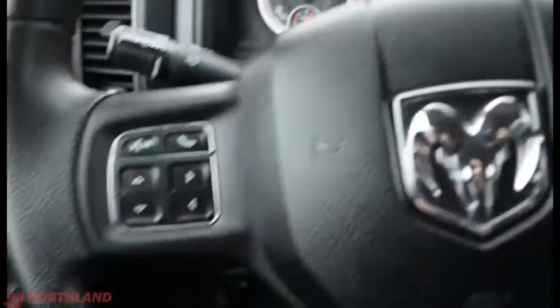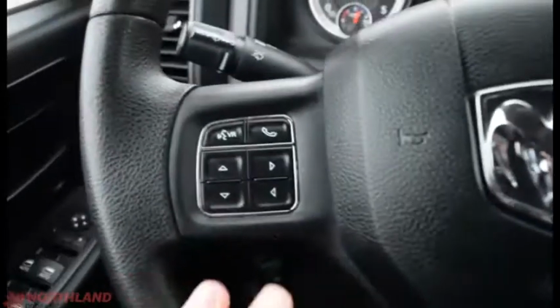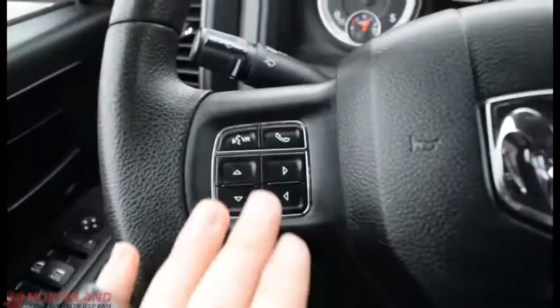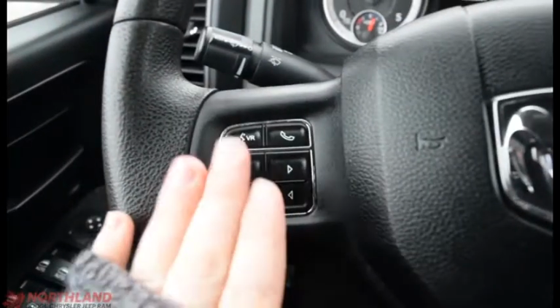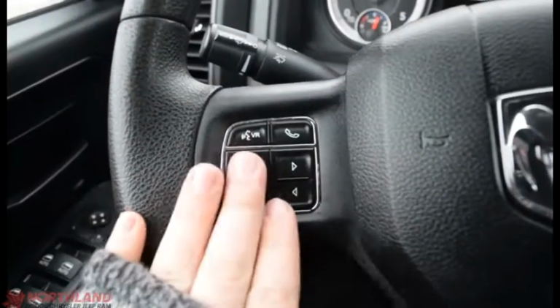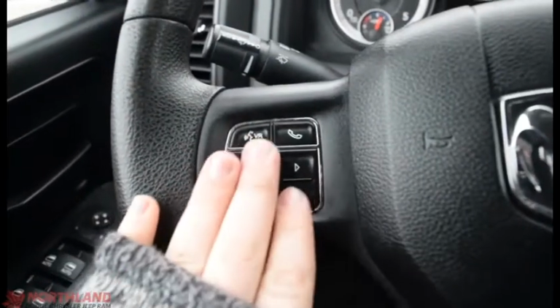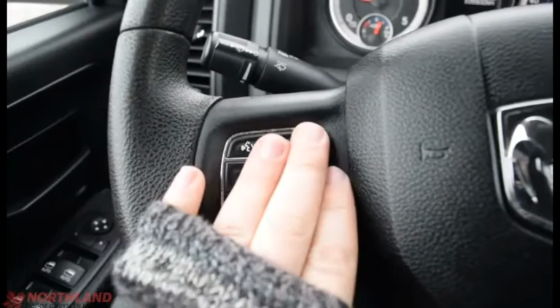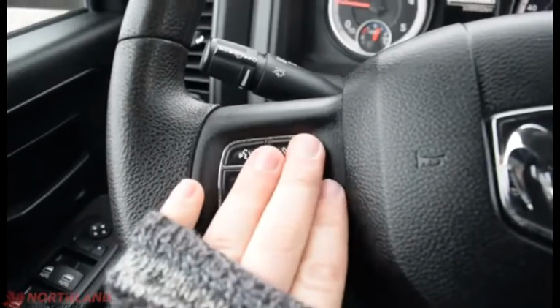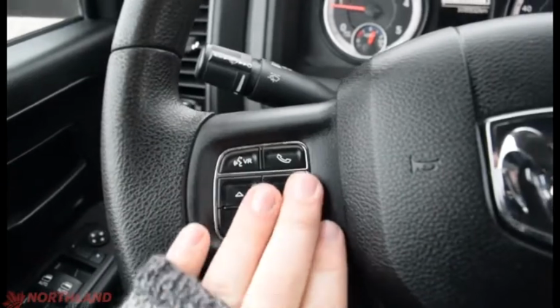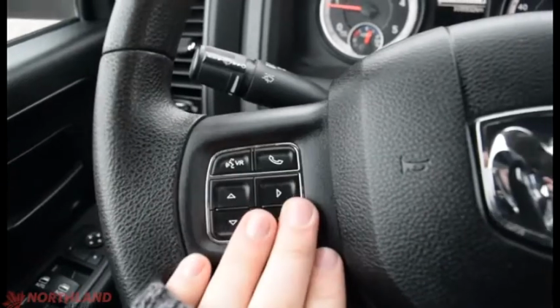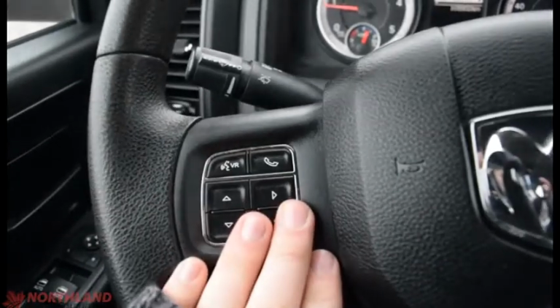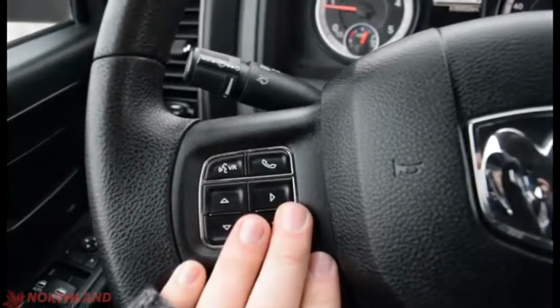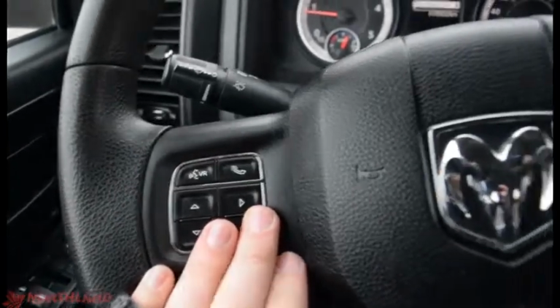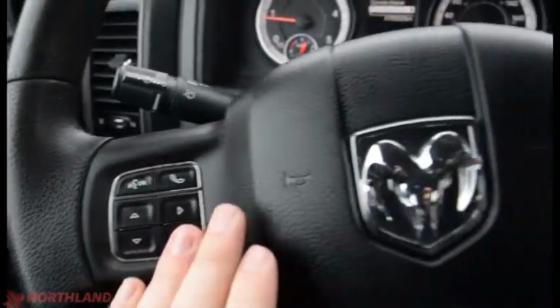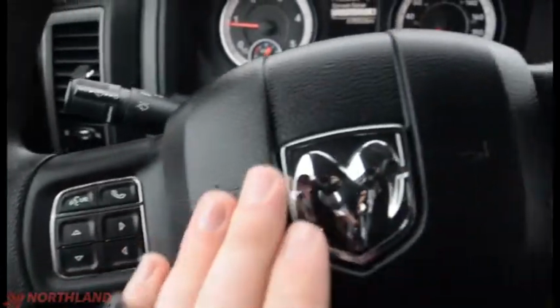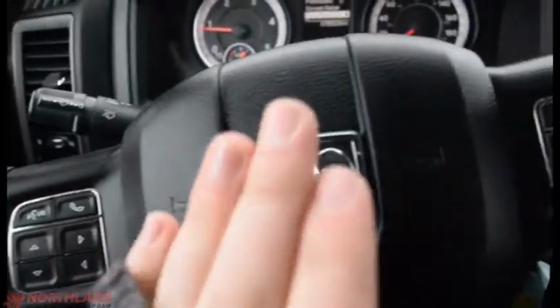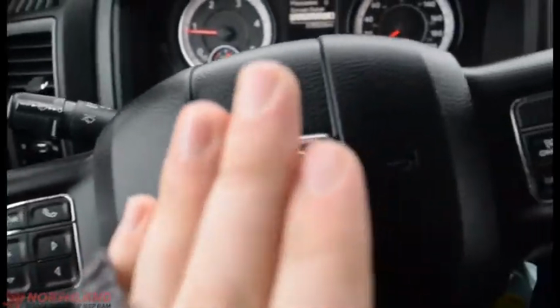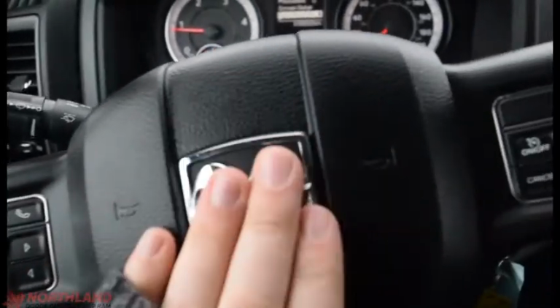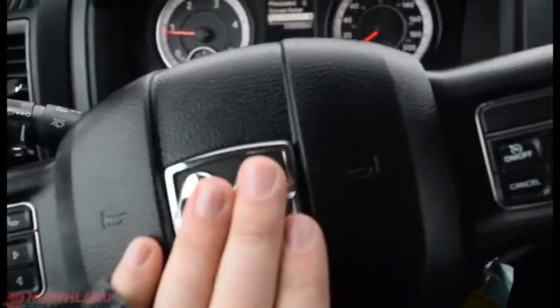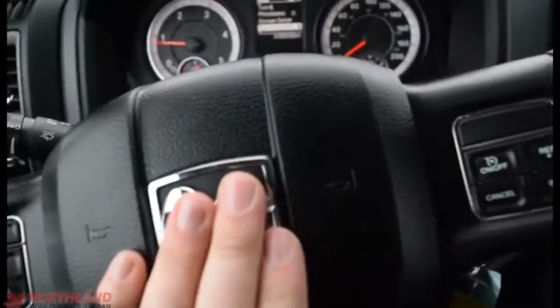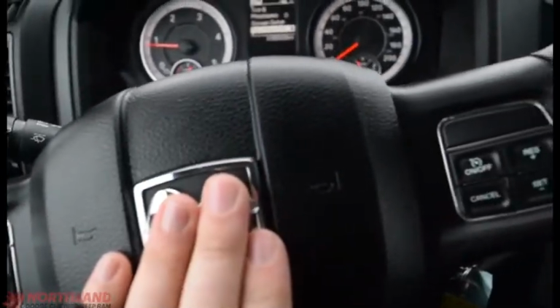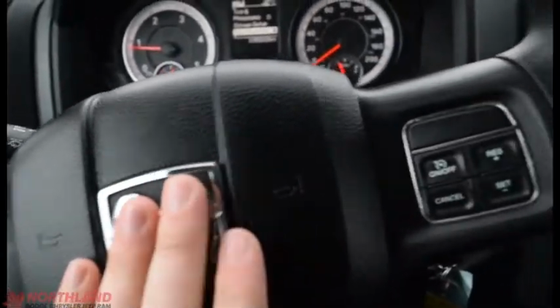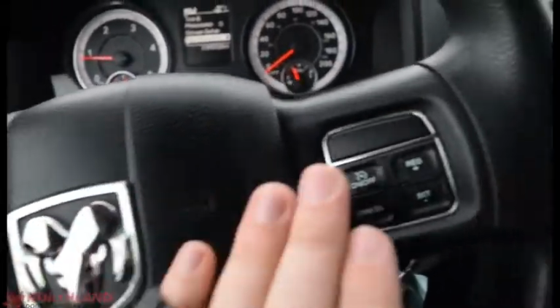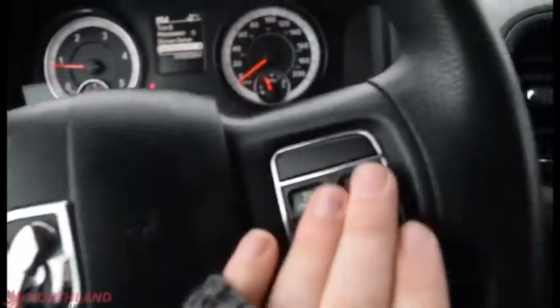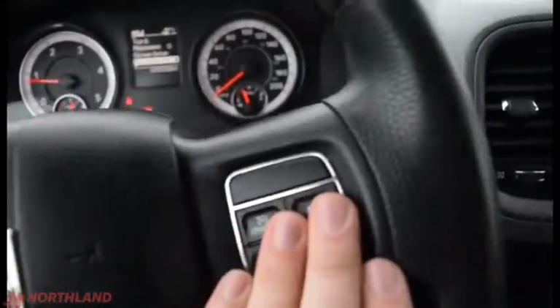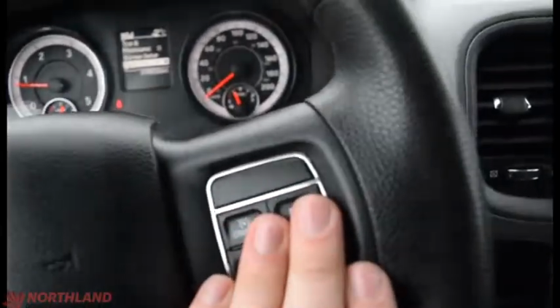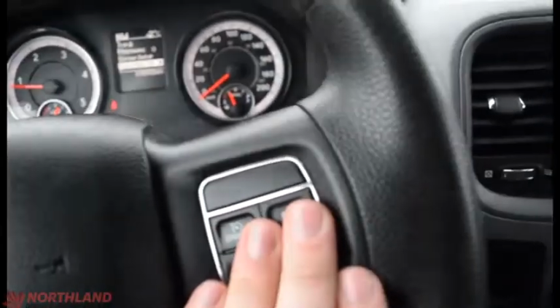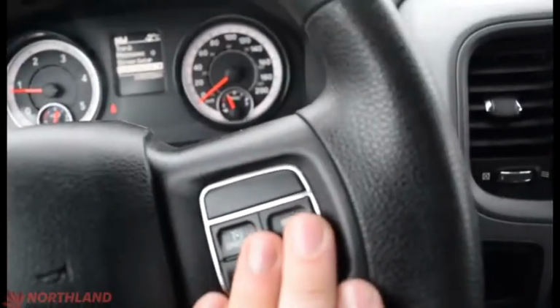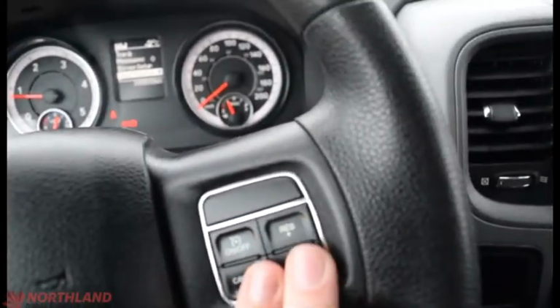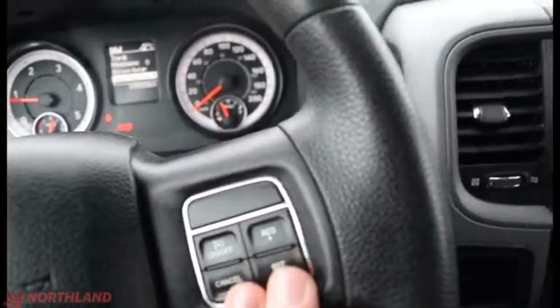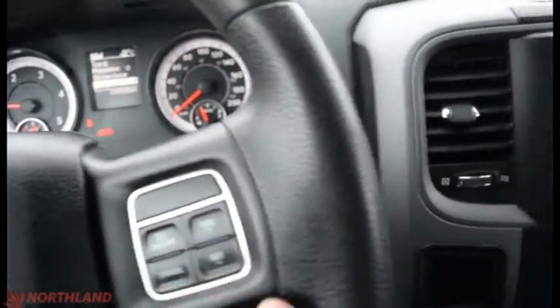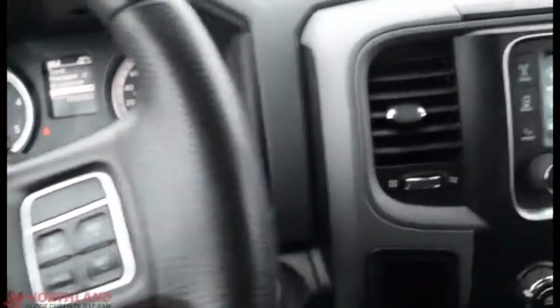That is controlled from right here with your voice recognition and call-out button. You have your horn in the center and cruise control options right there.